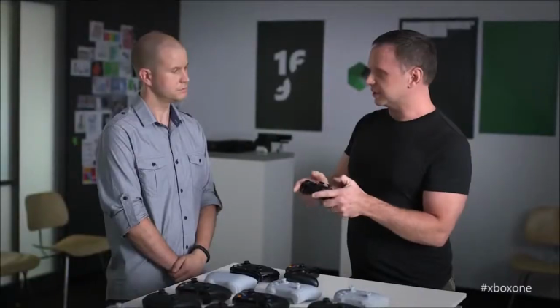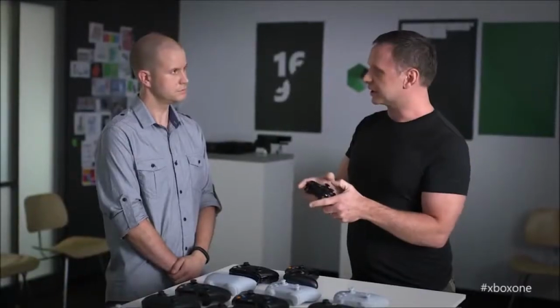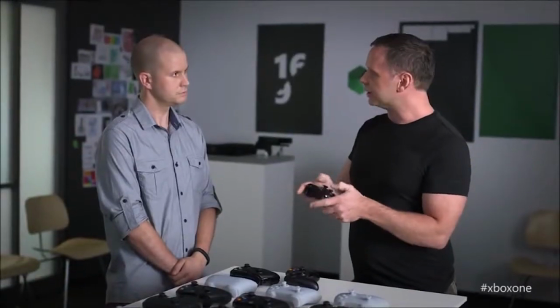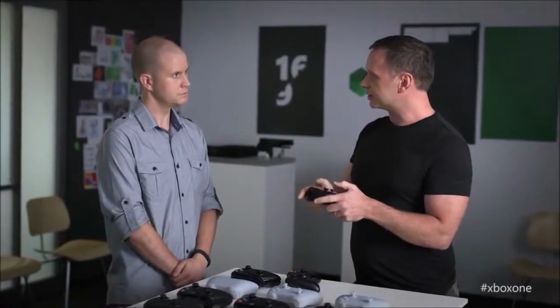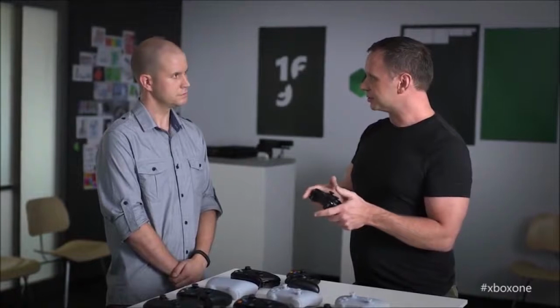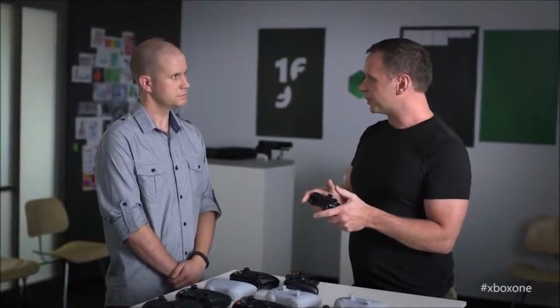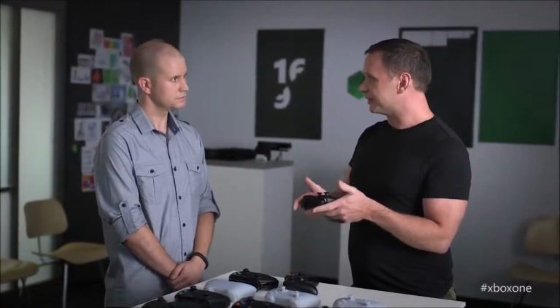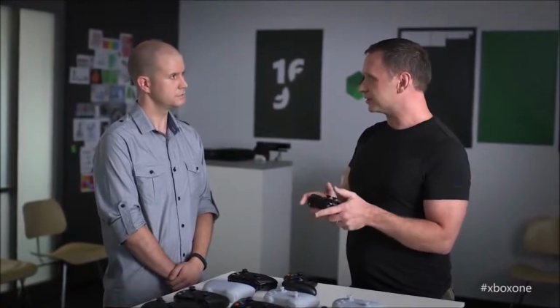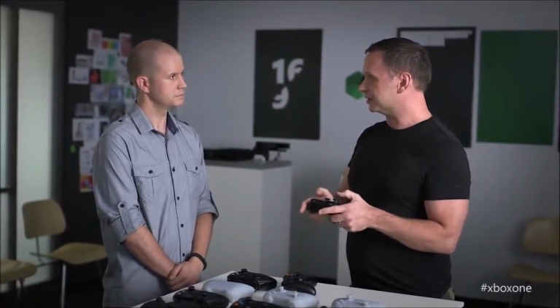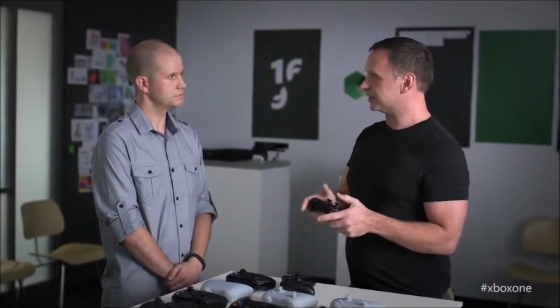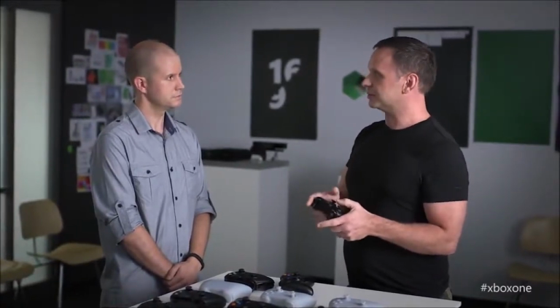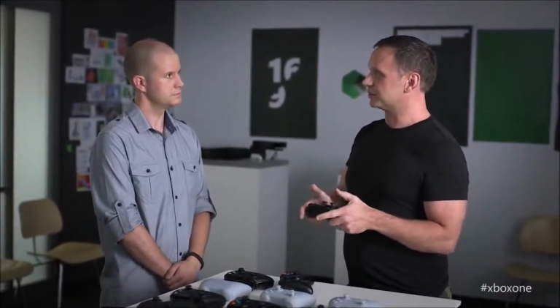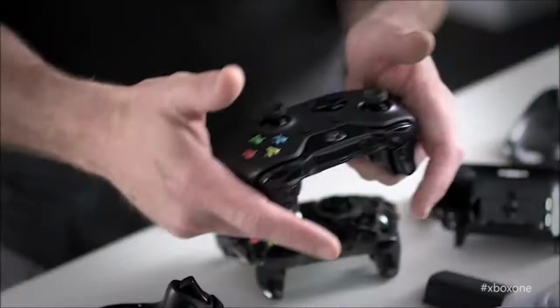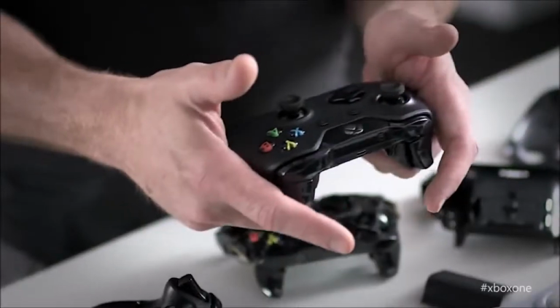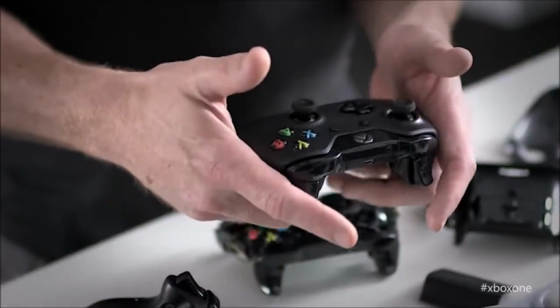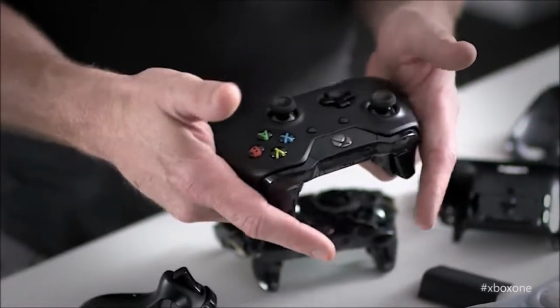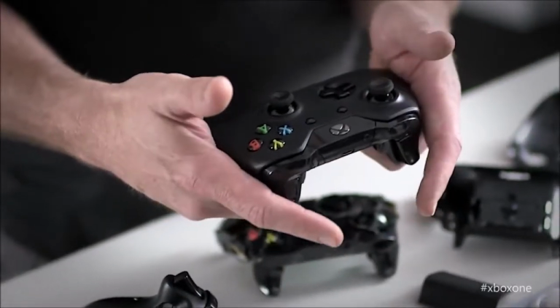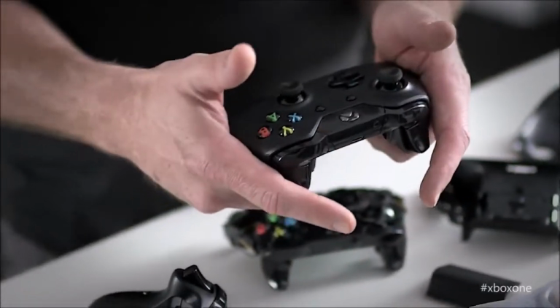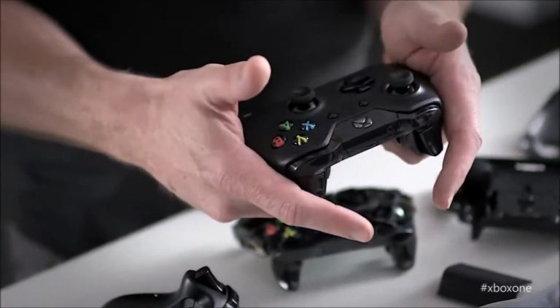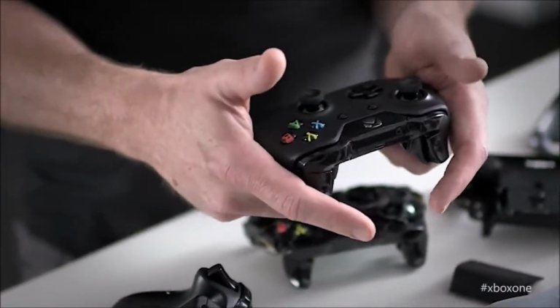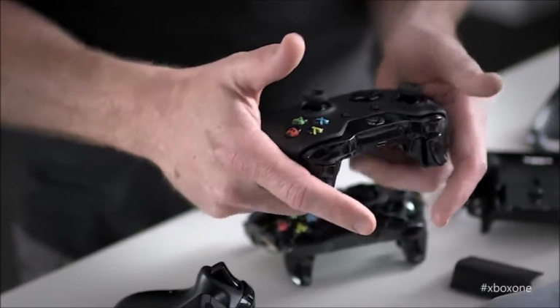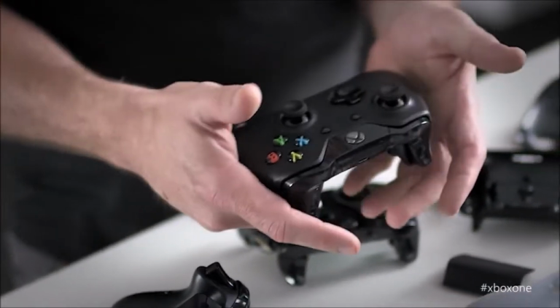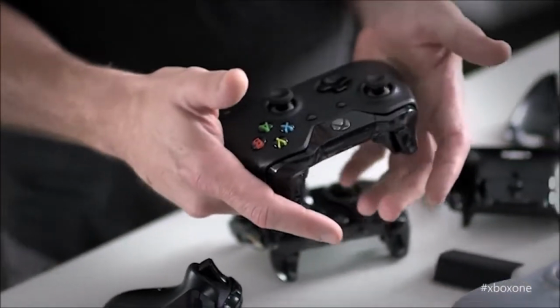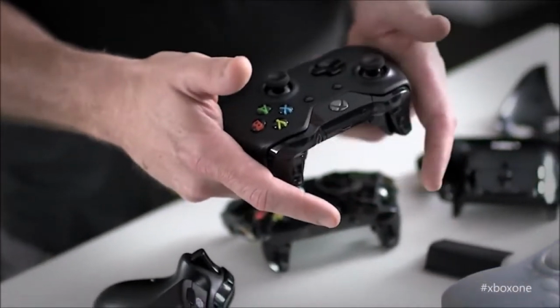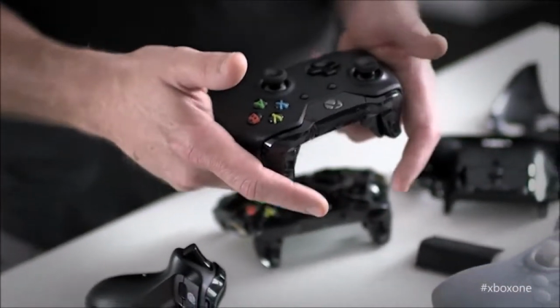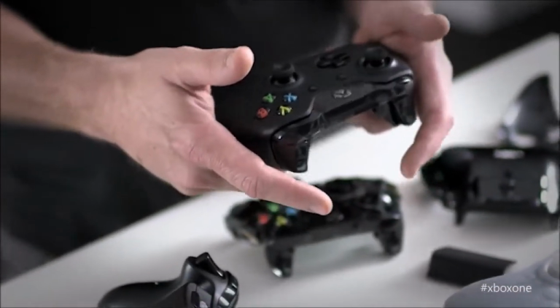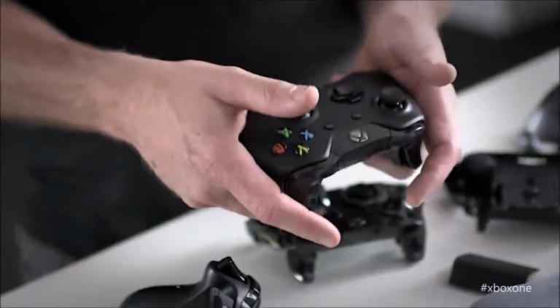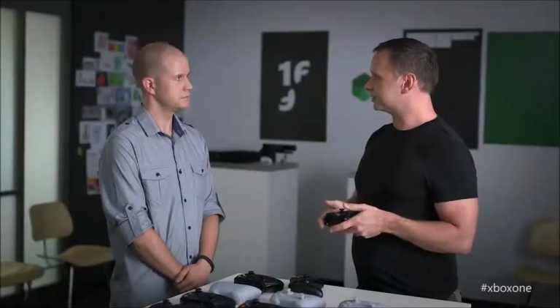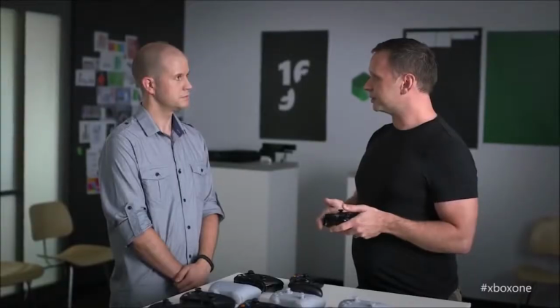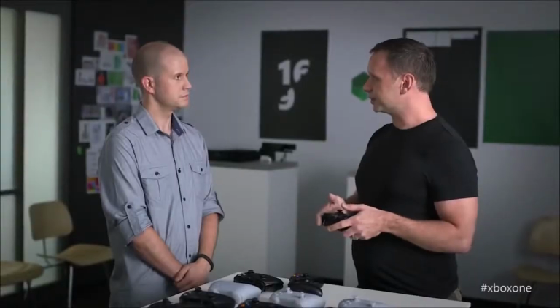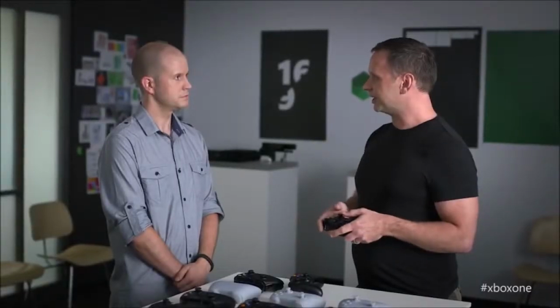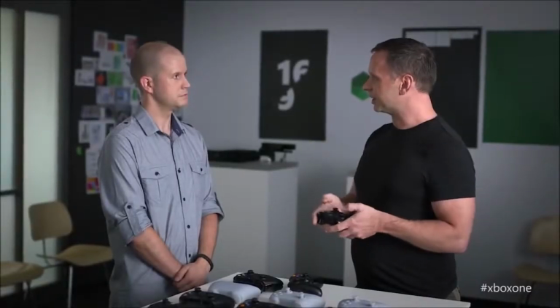The D-pad is also clicky, which can disturb some during first use. Last but not least, the triggers have gained in width for added comfort. Their biggest novelty, however, is that they have their own vibration.